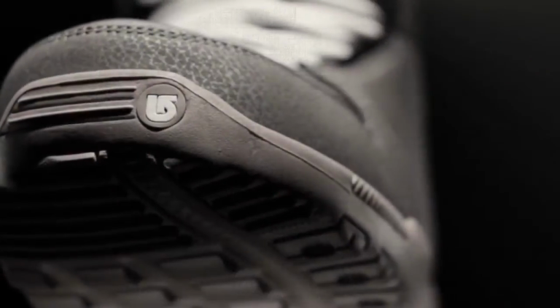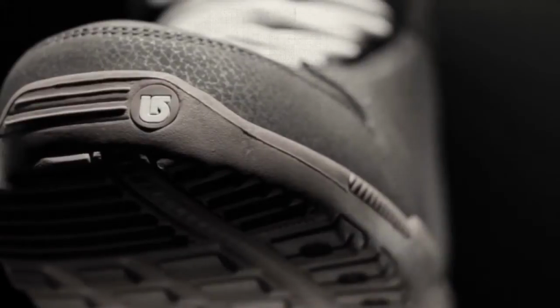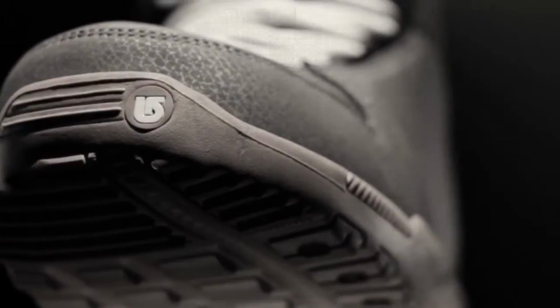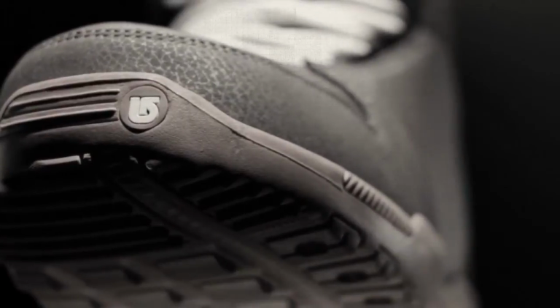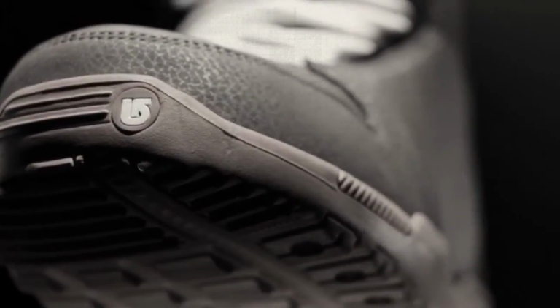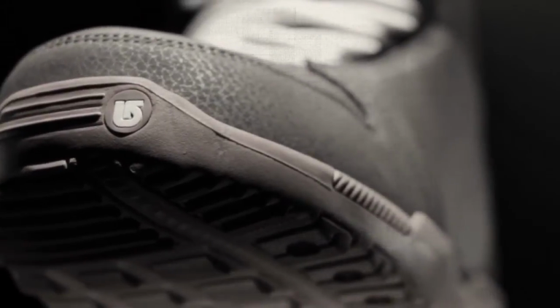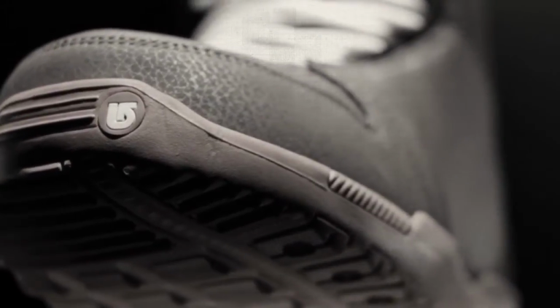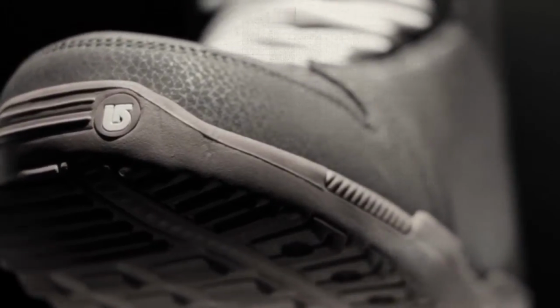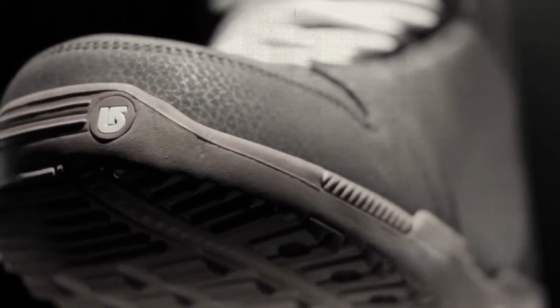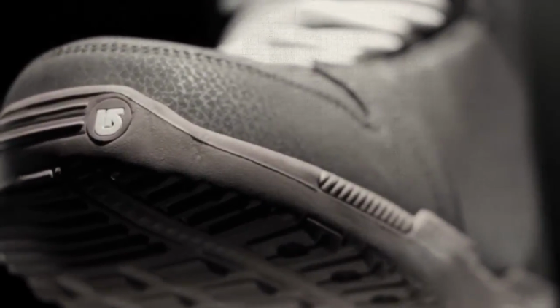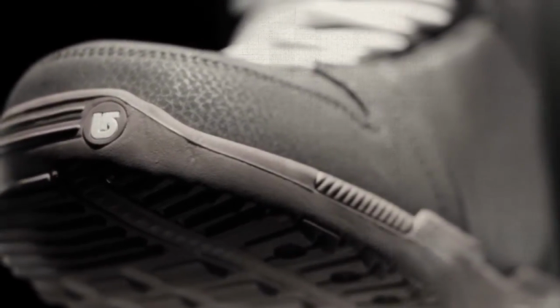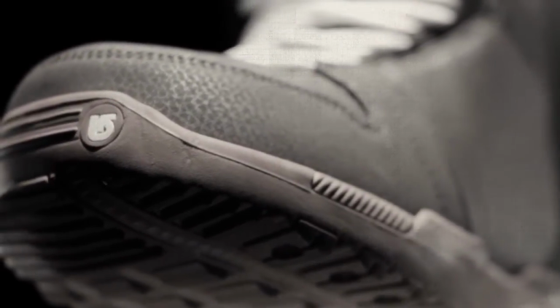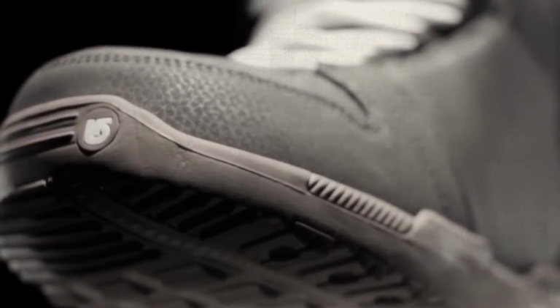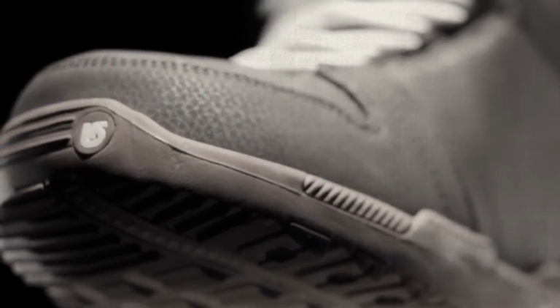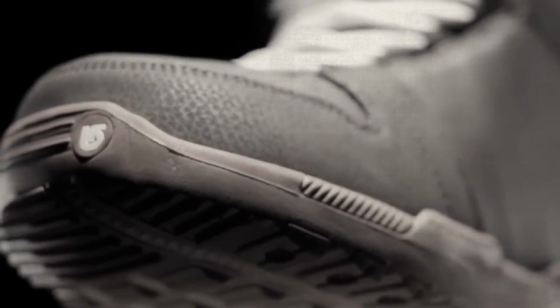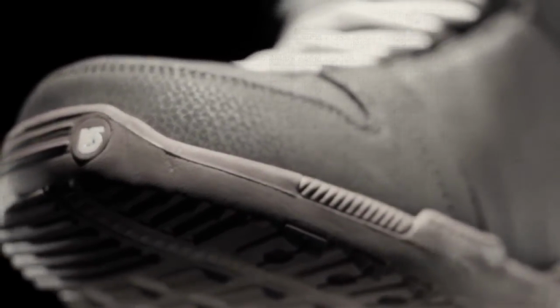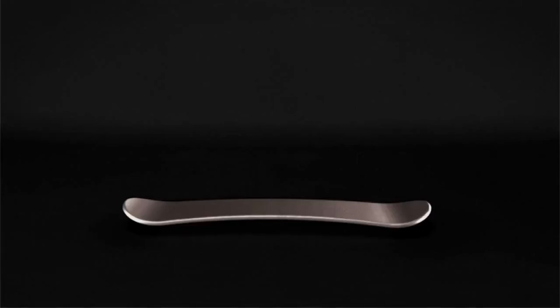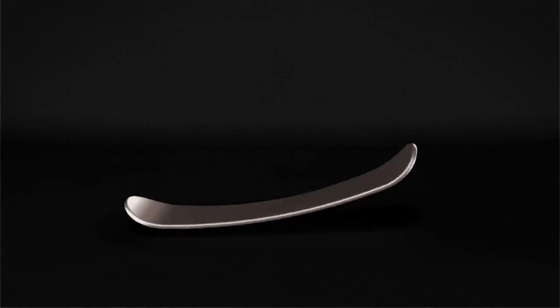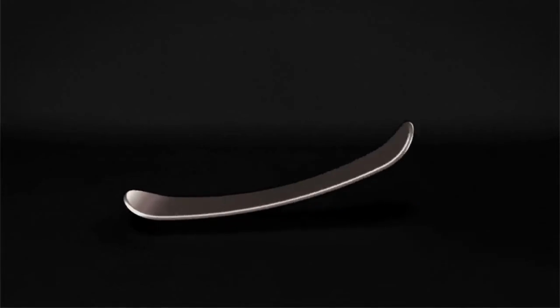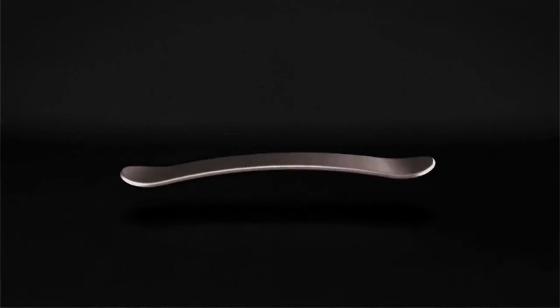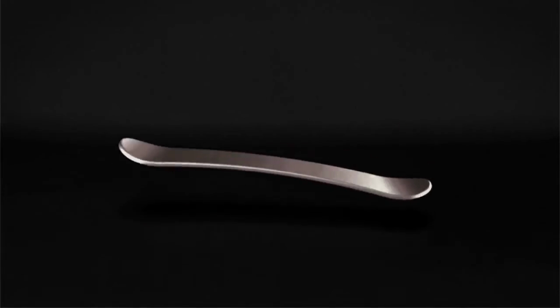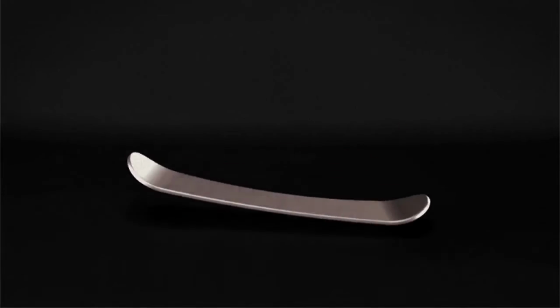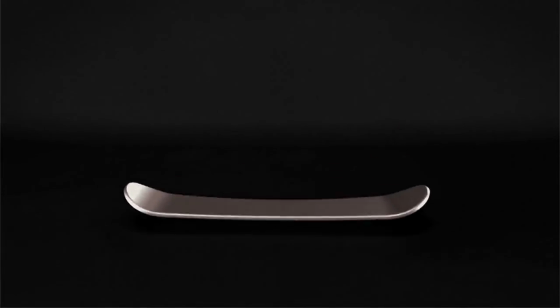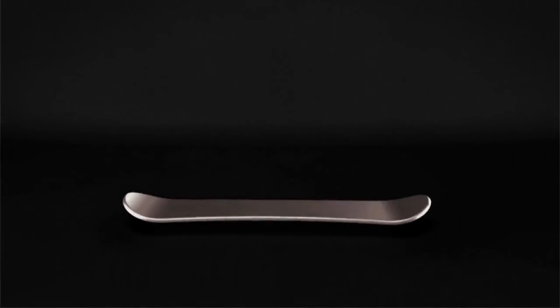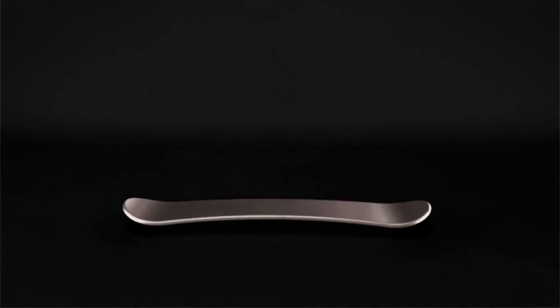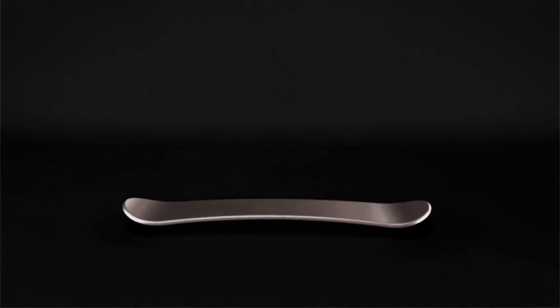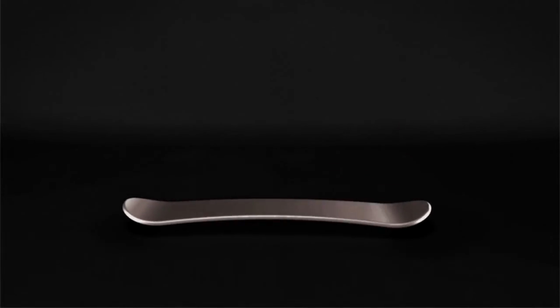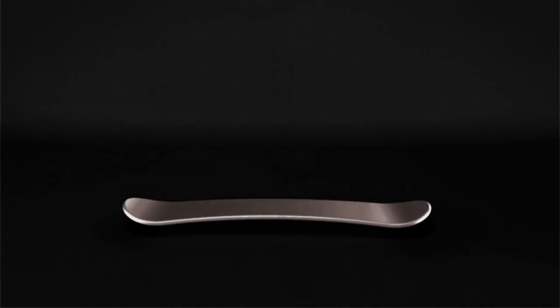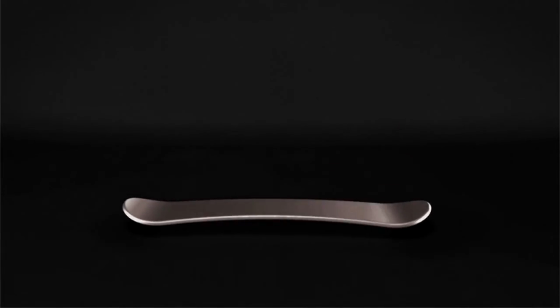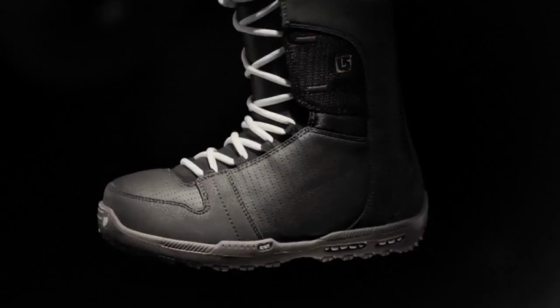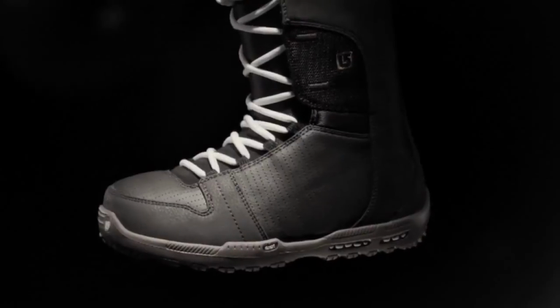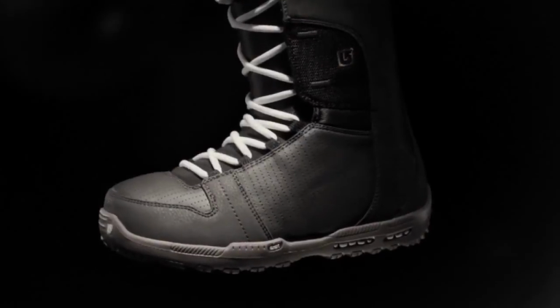Riders are able to easily power up the tip and tail without sacrificing freestyle freedom and mobility.